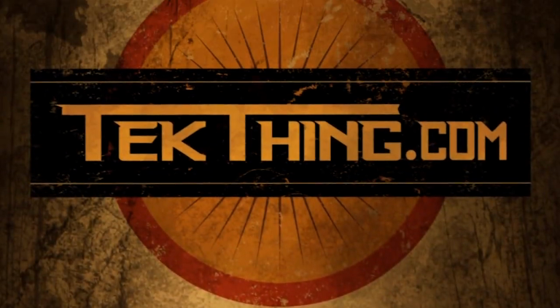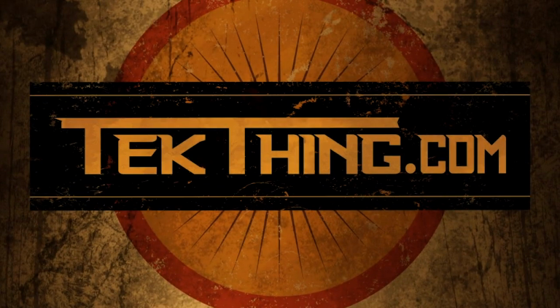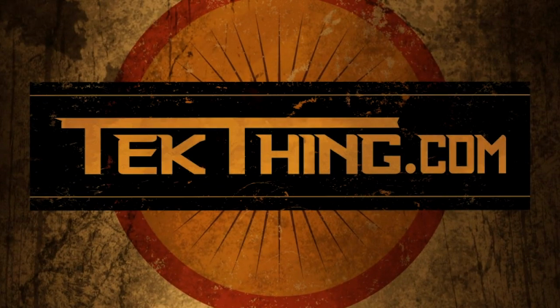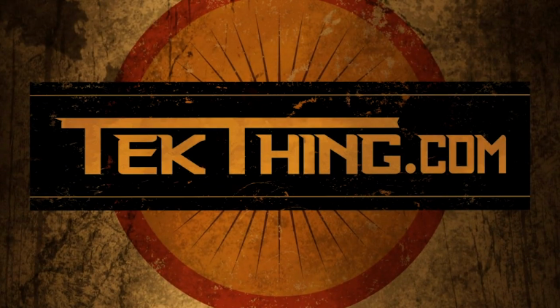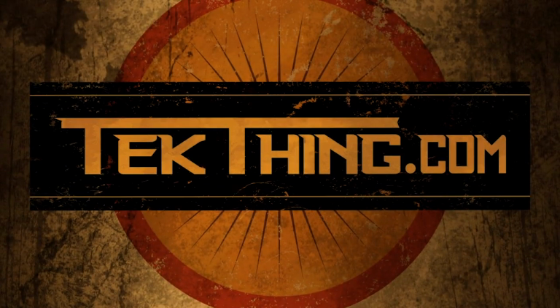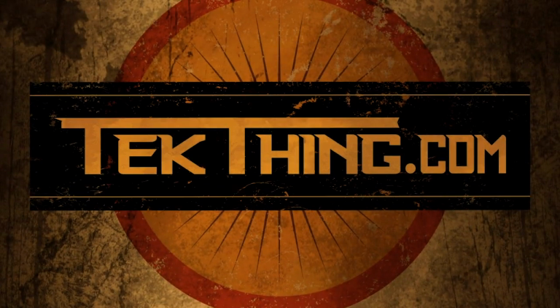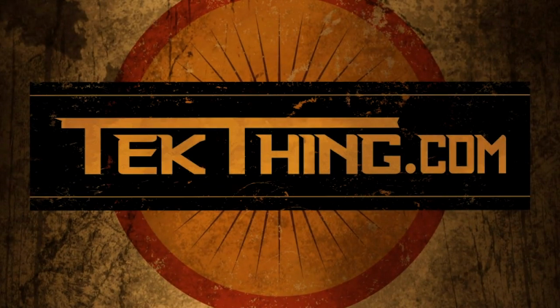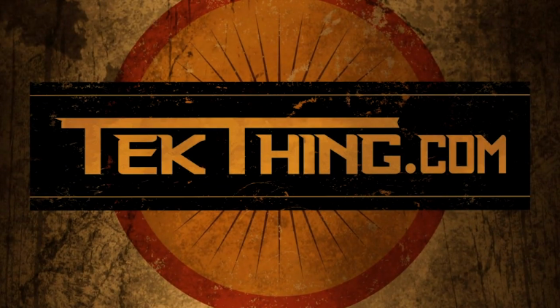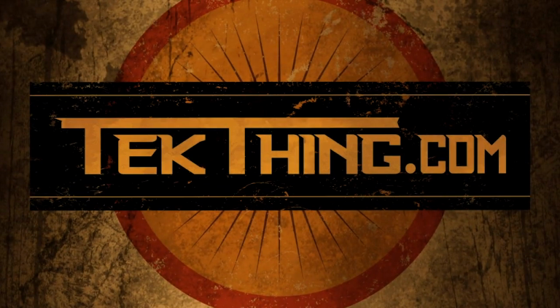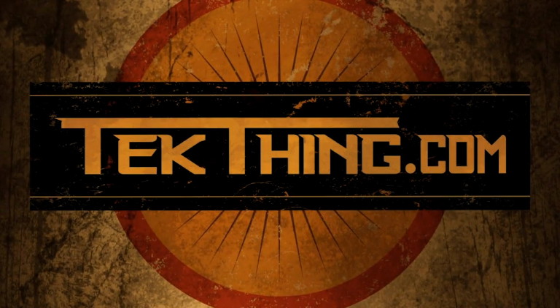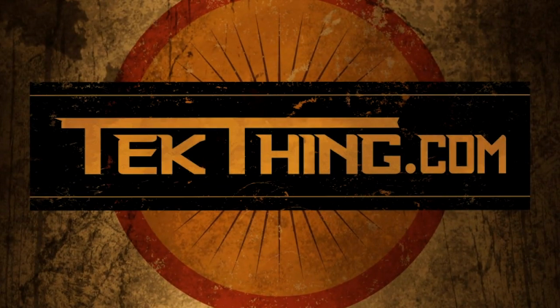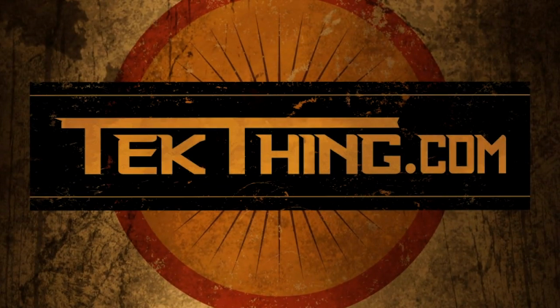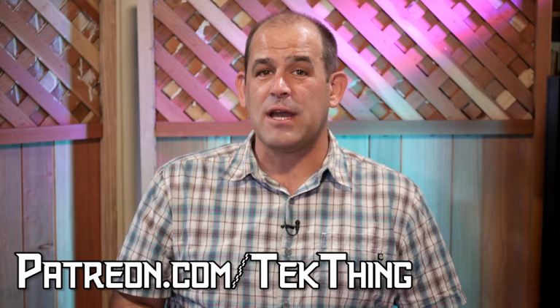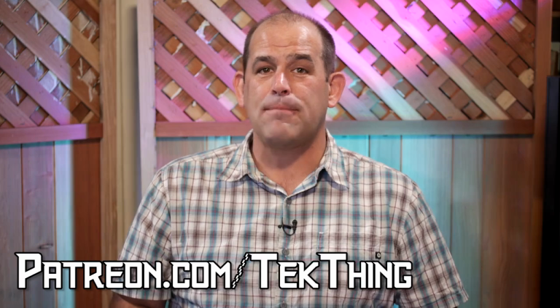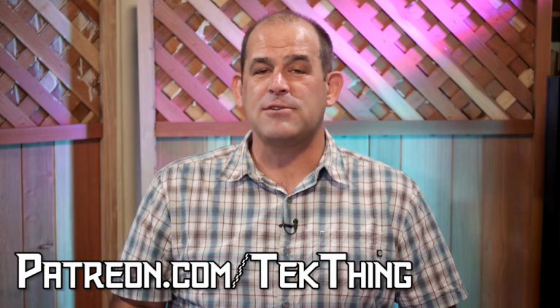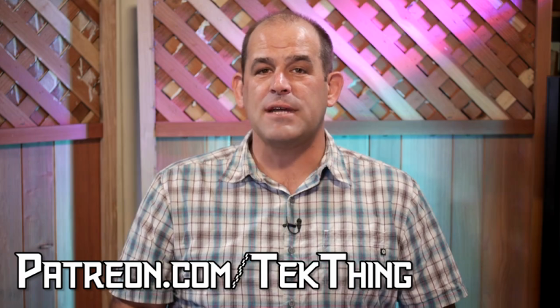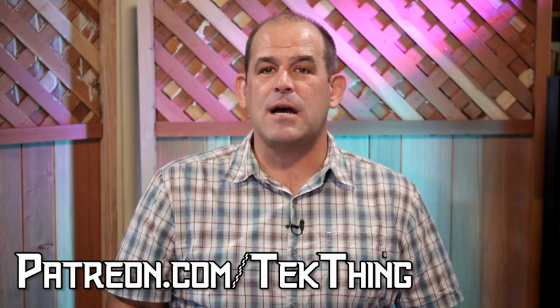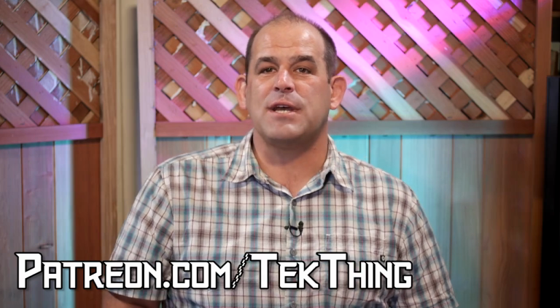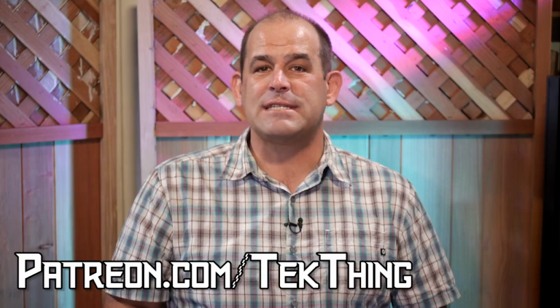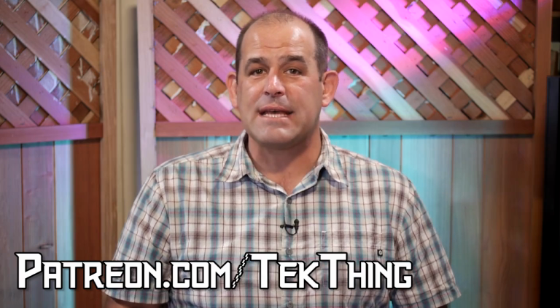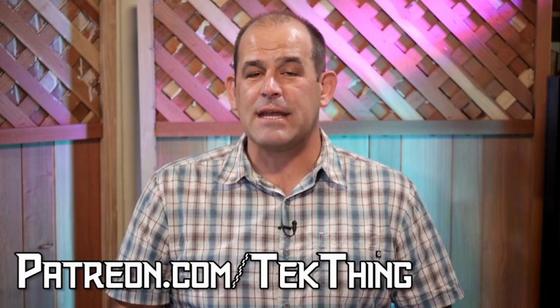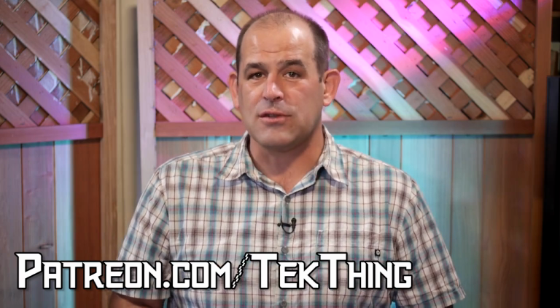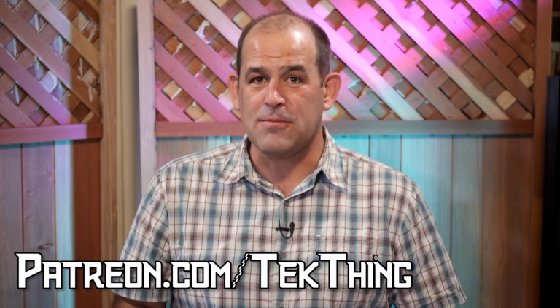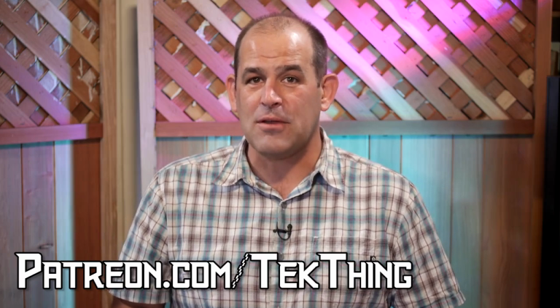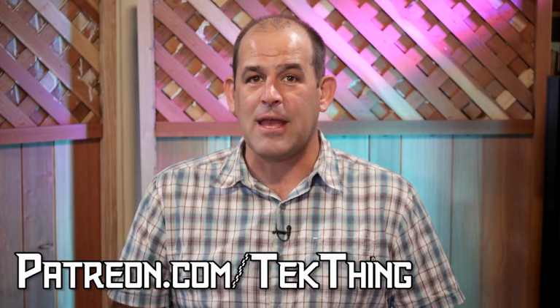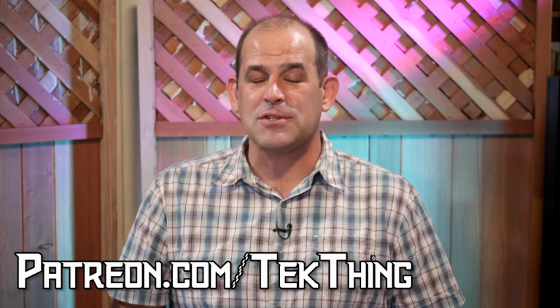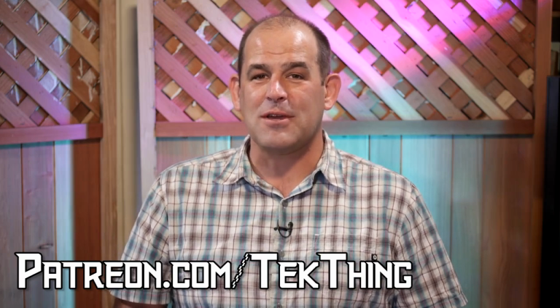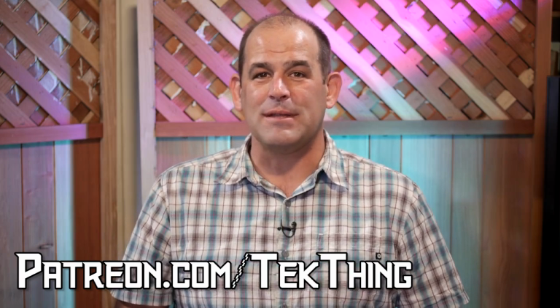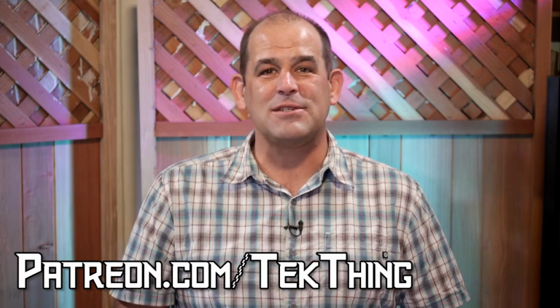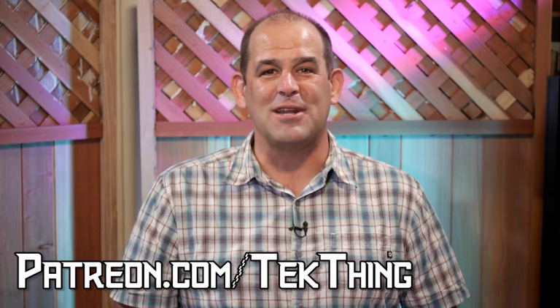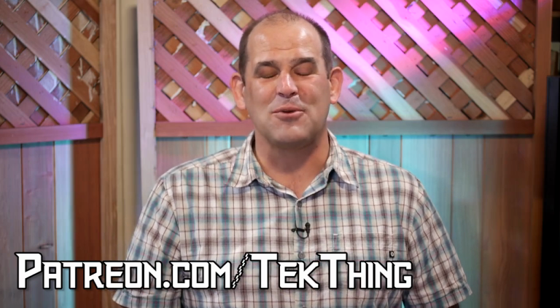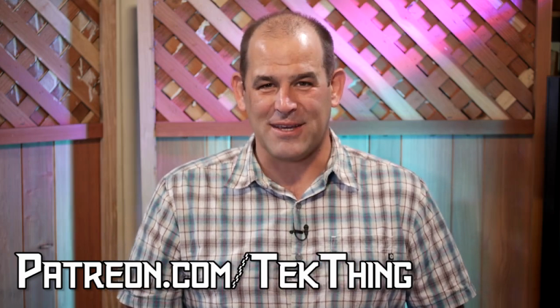TechThing is brought to you by viewers like you. Do us a favor — check out Patreon.com slash TechThing to contribute and keep the show coming every week.